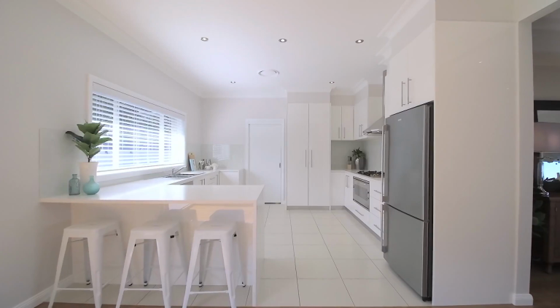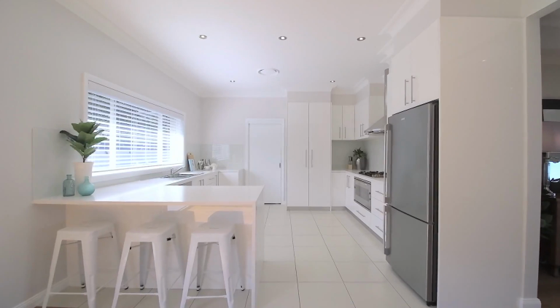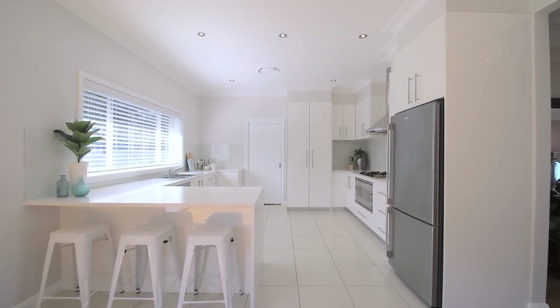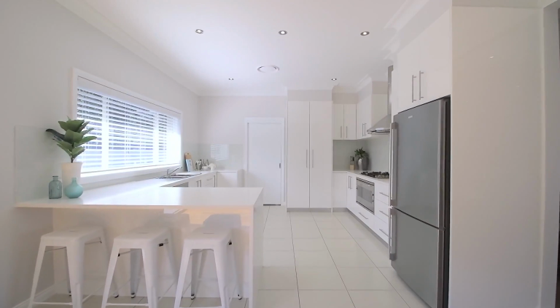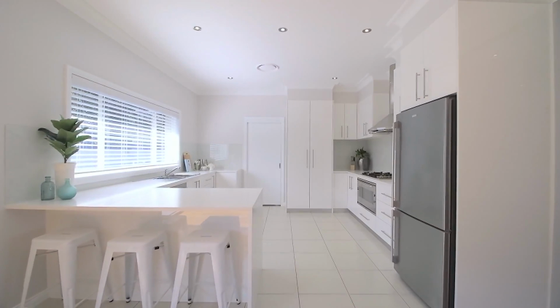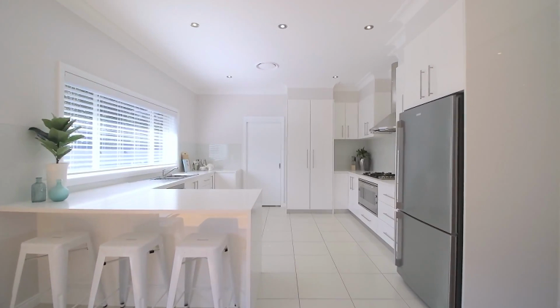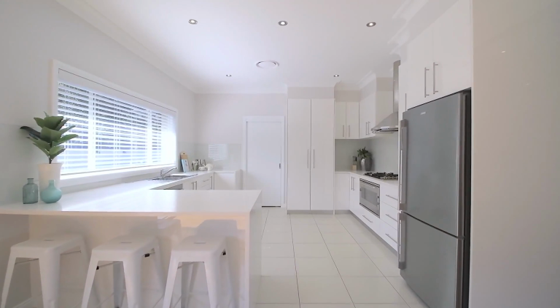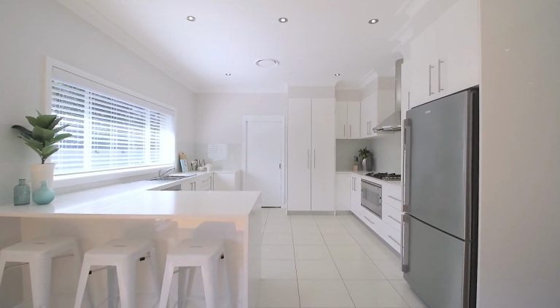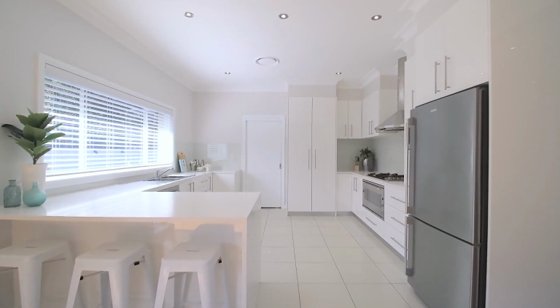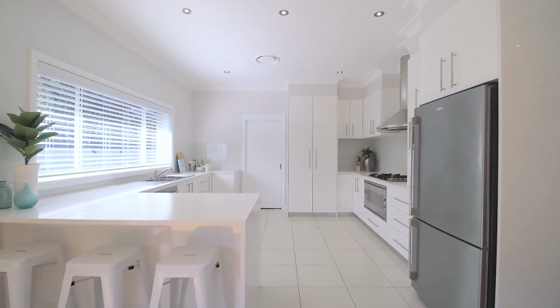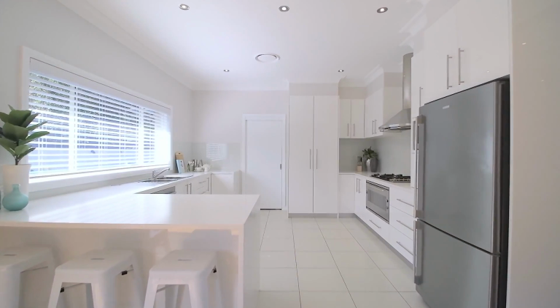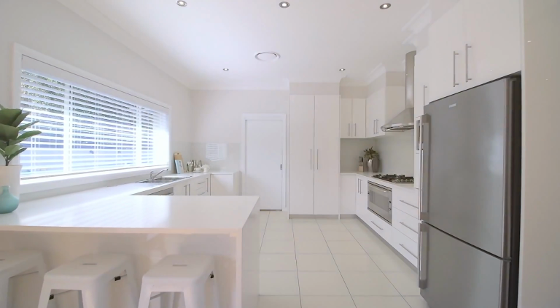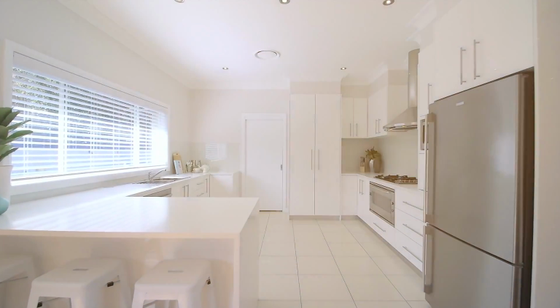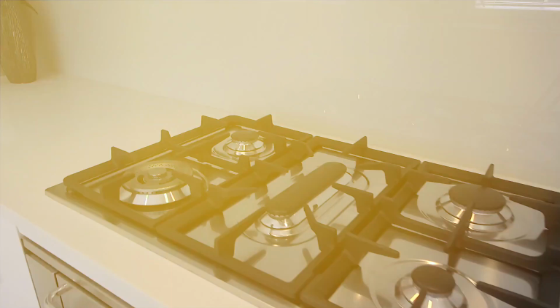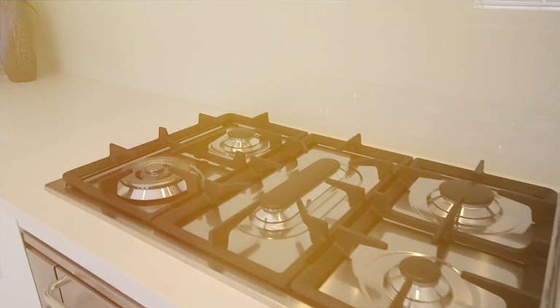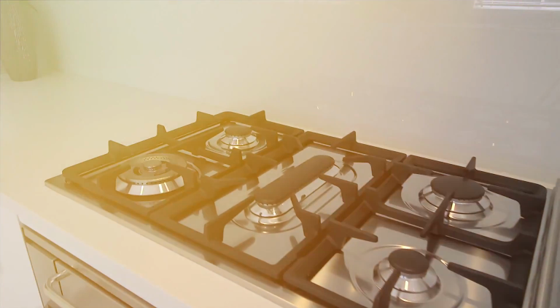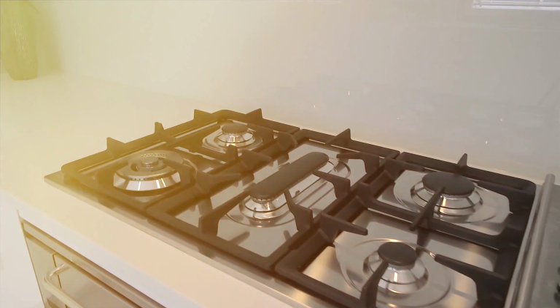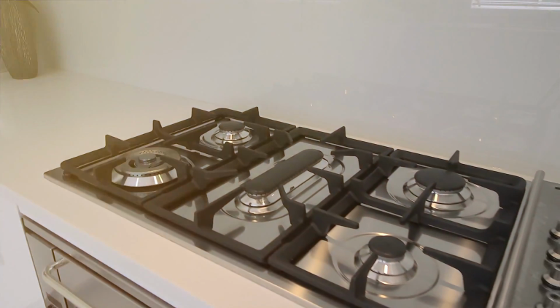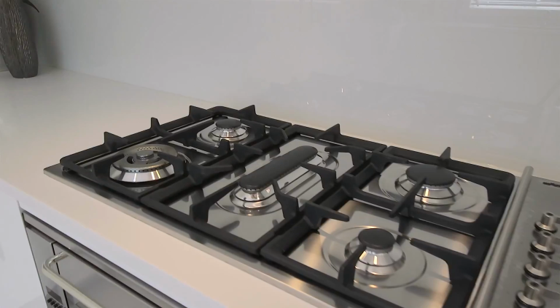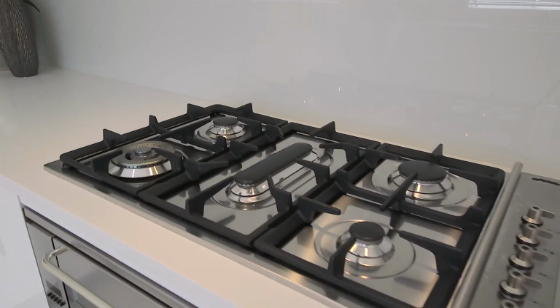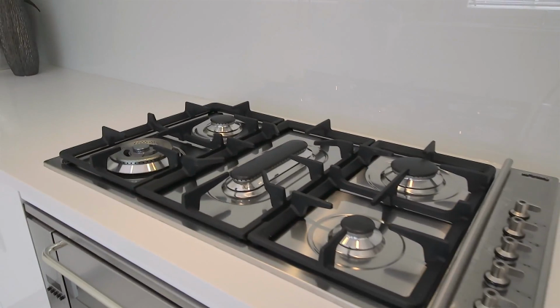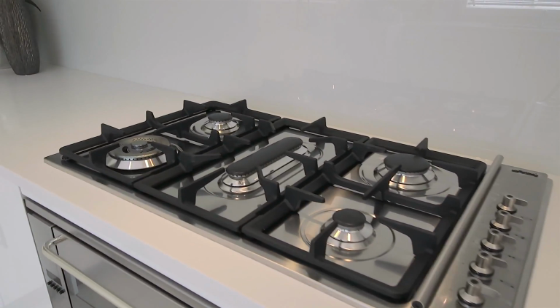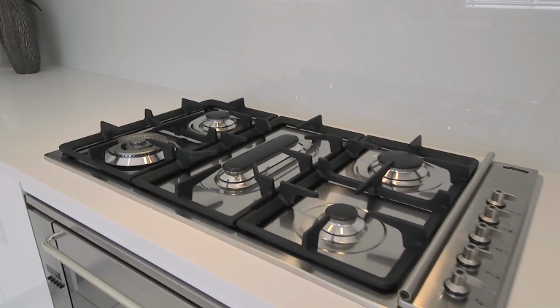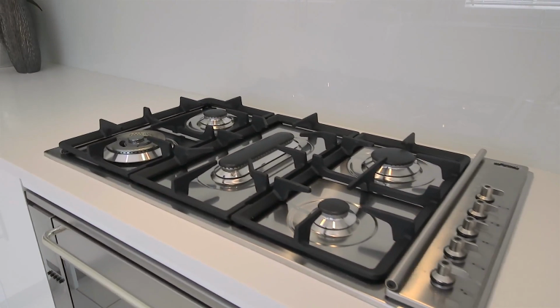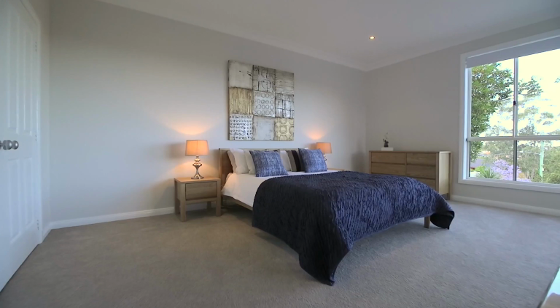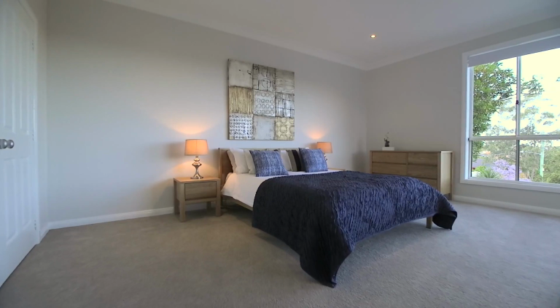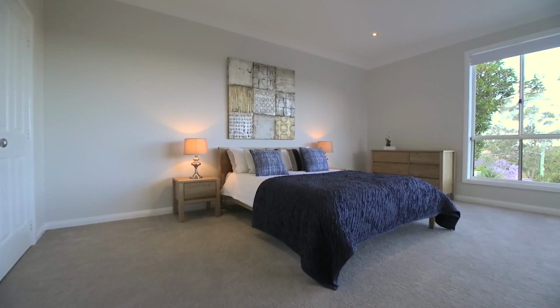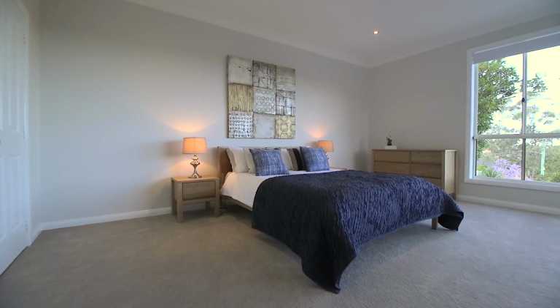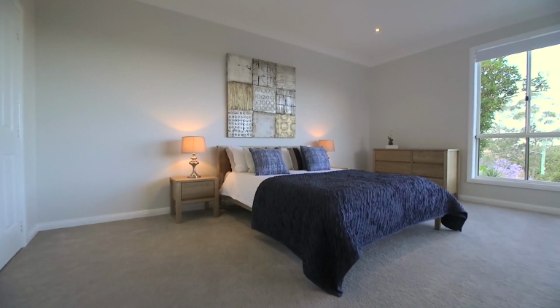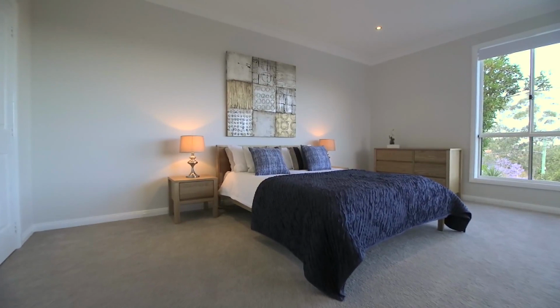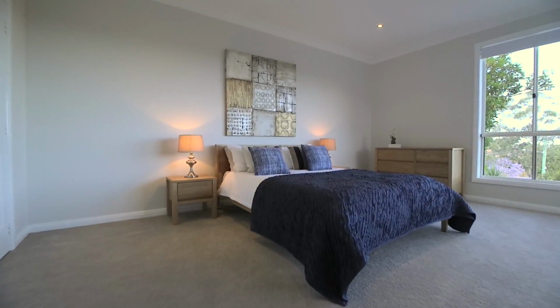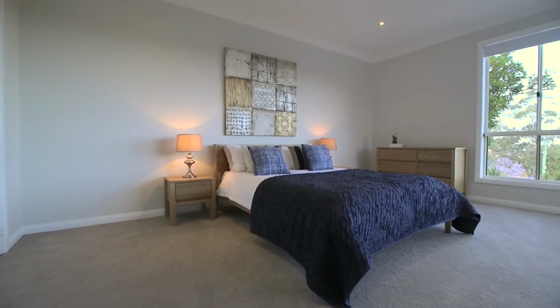The Caesarstone kitchen has modern appliances and gas cooking, and there are four generously proportioned bedrooms.